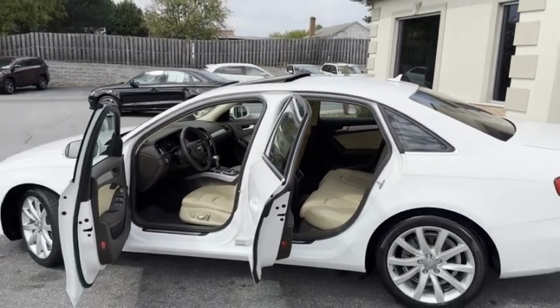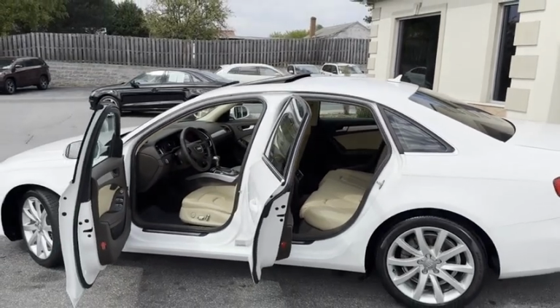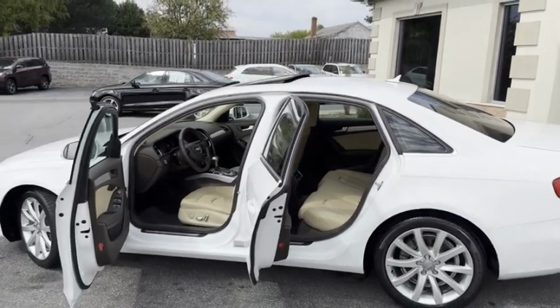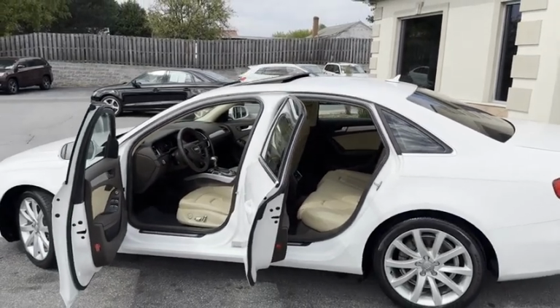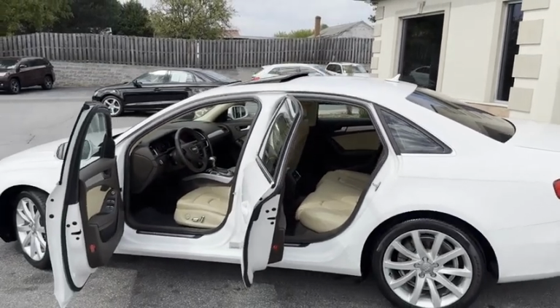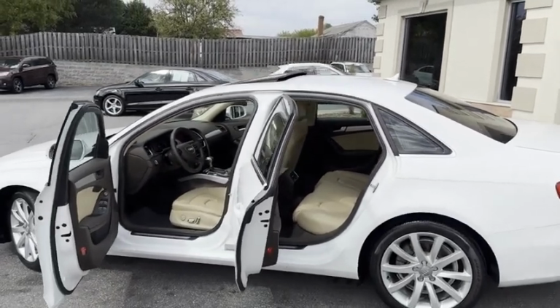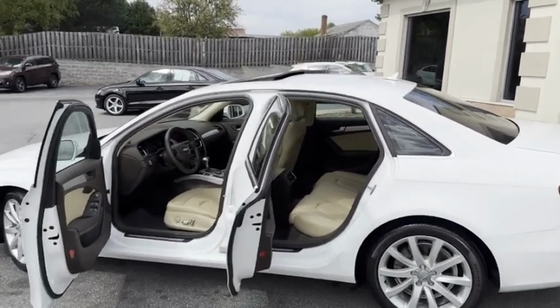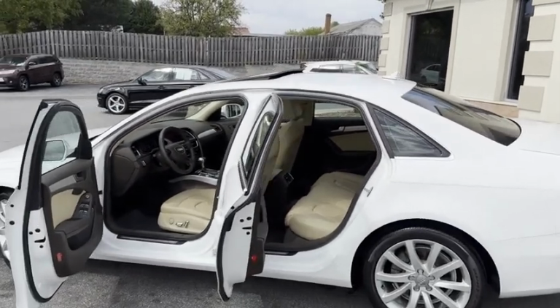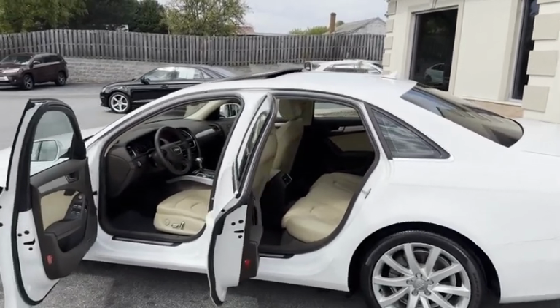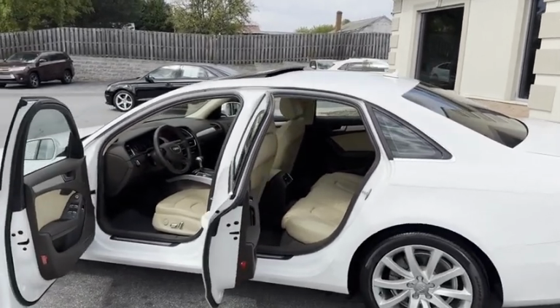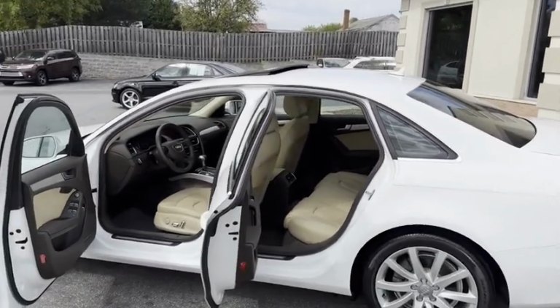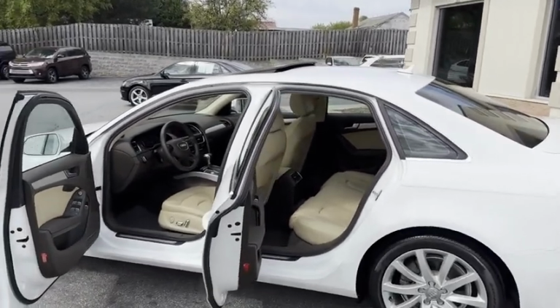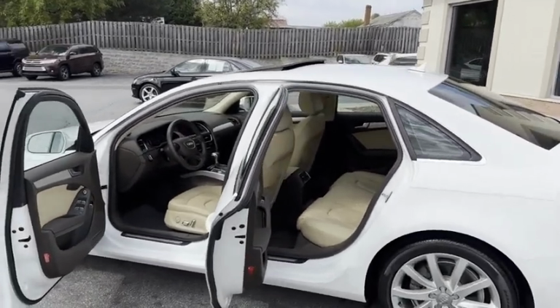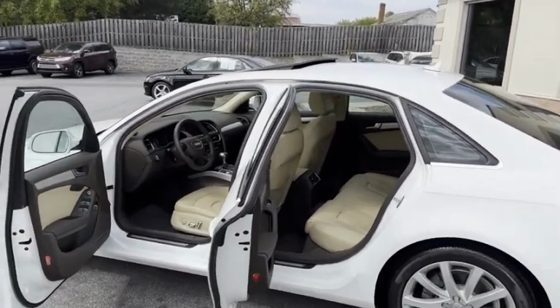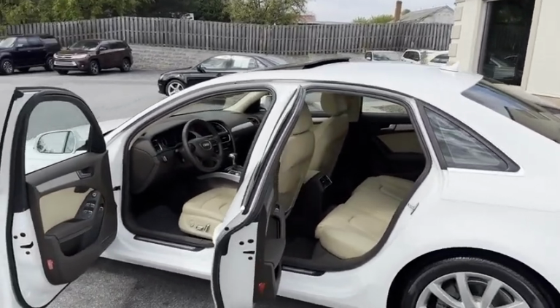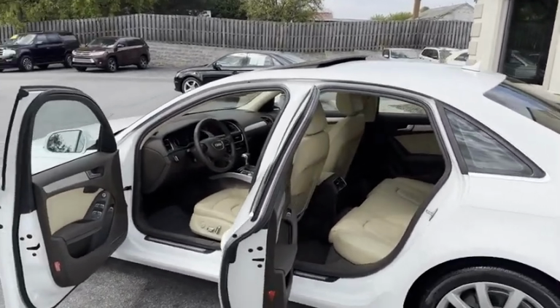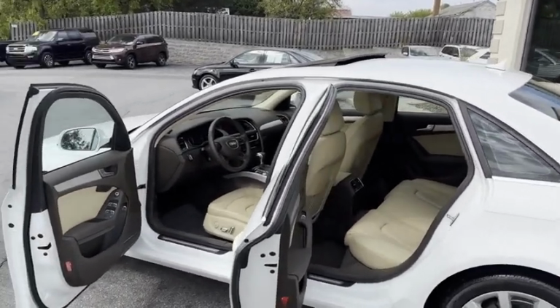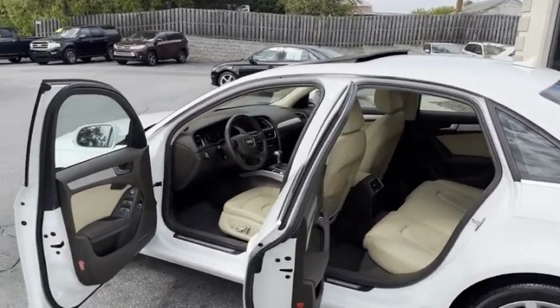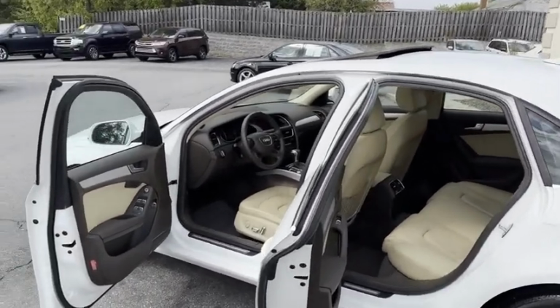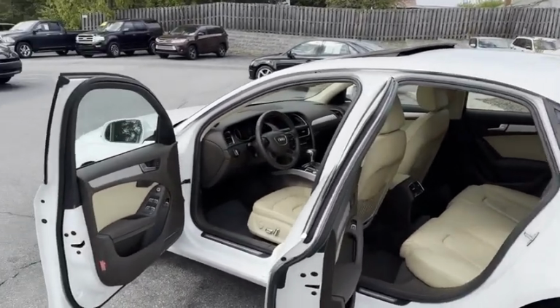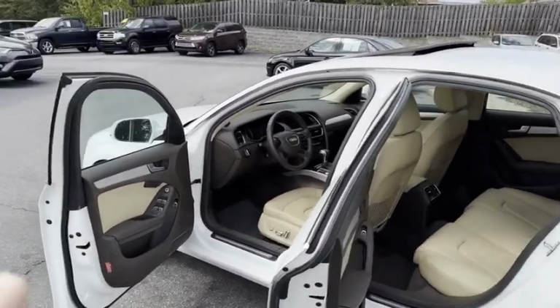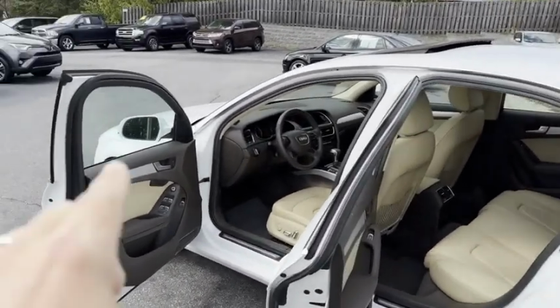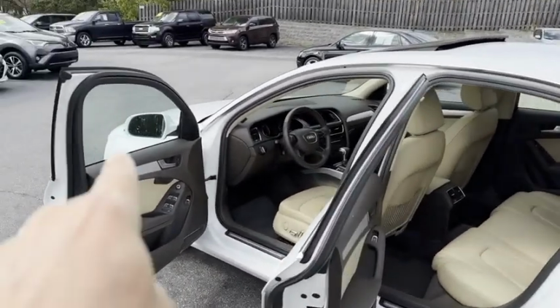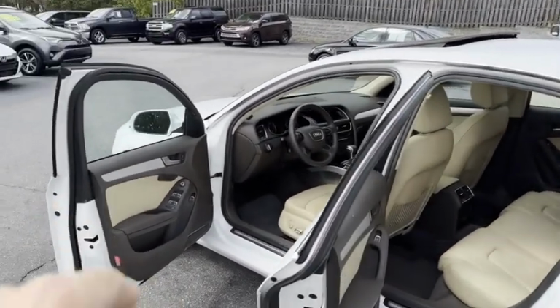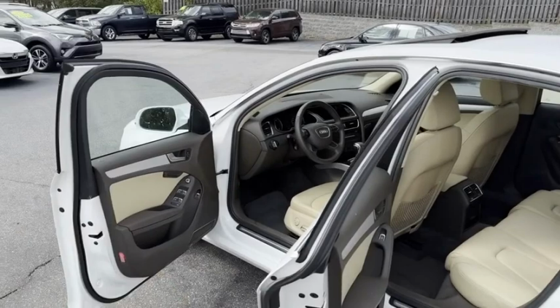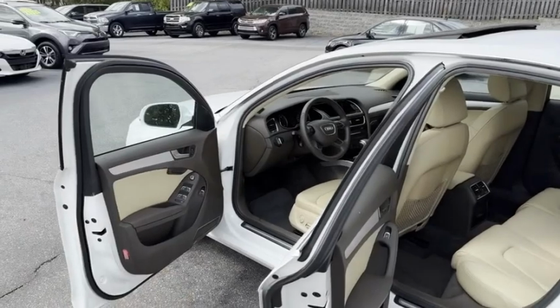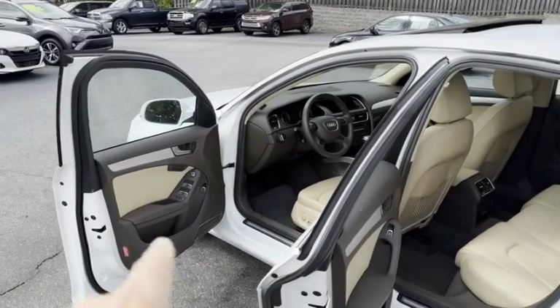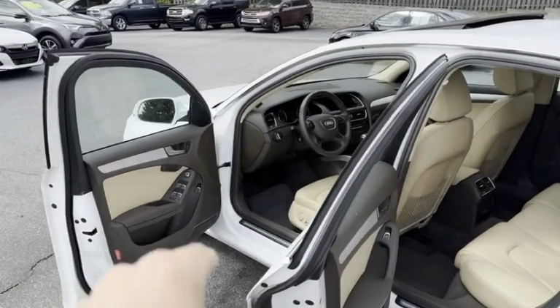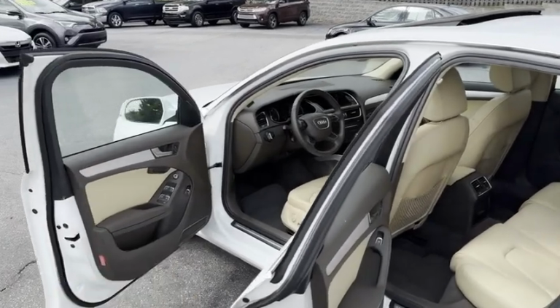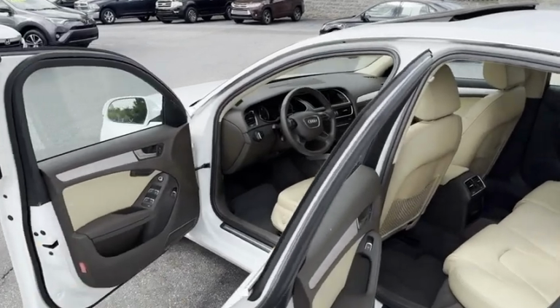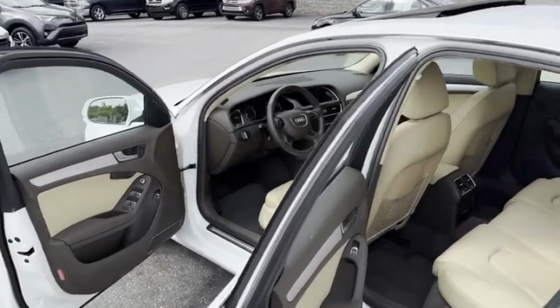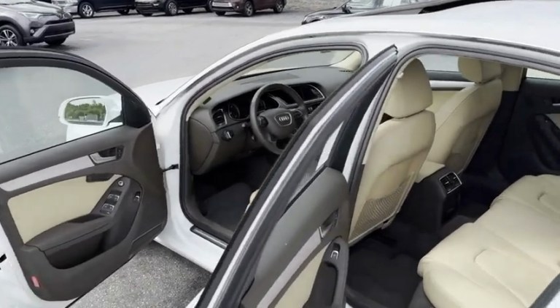2013 Audi A4, premium plus, memory seats, power seats.